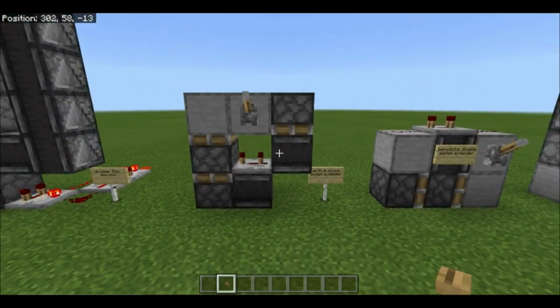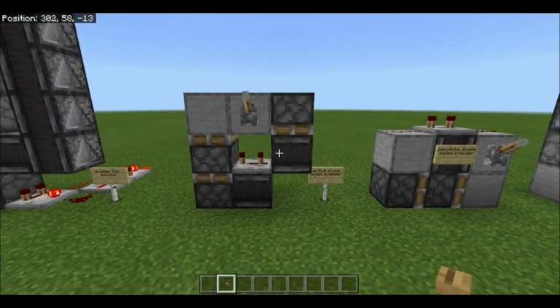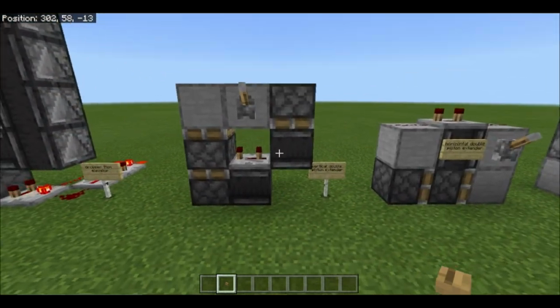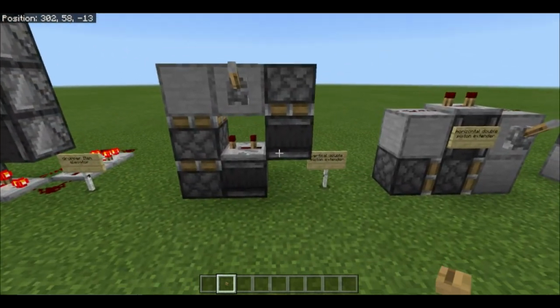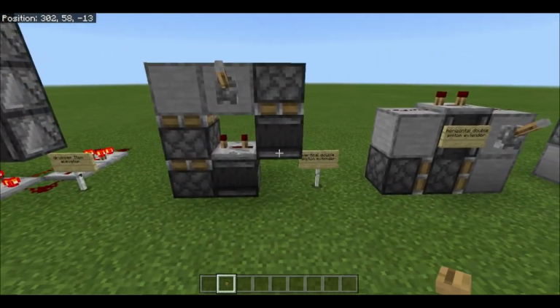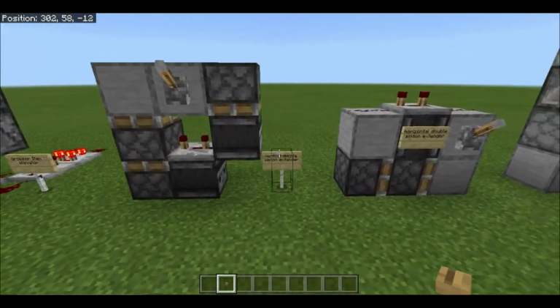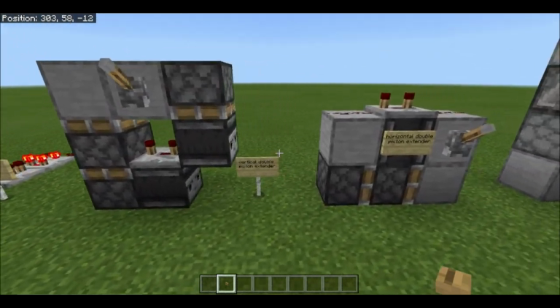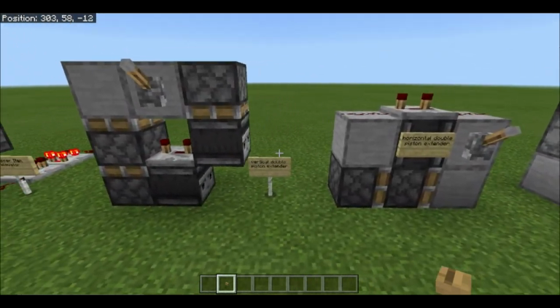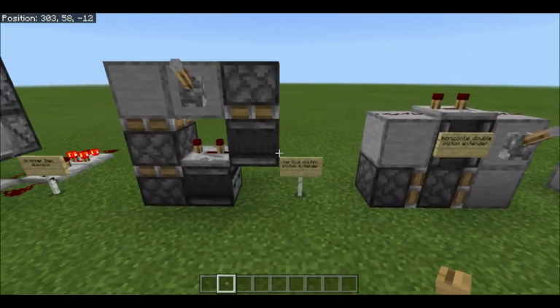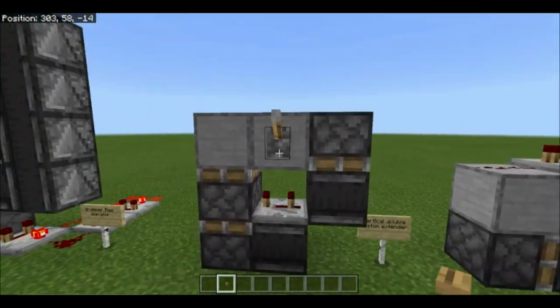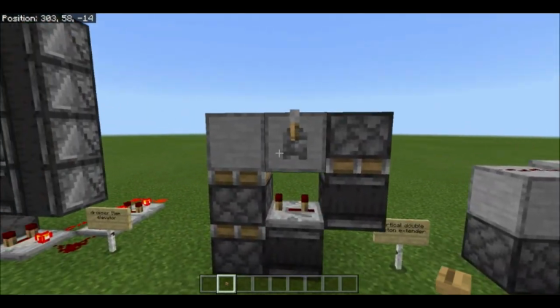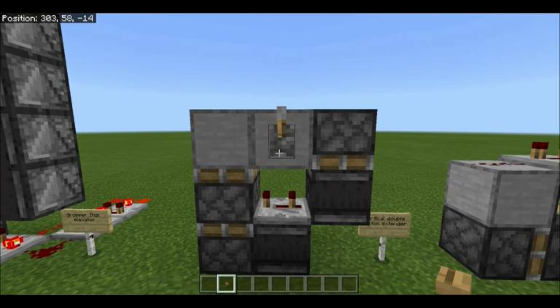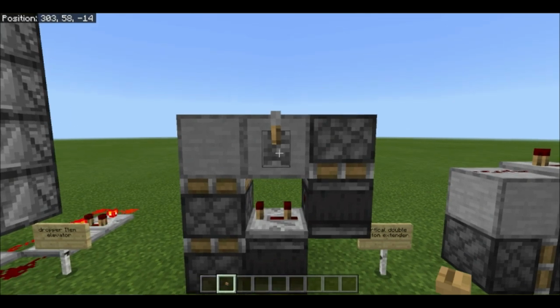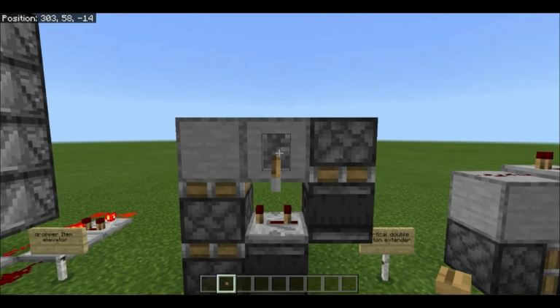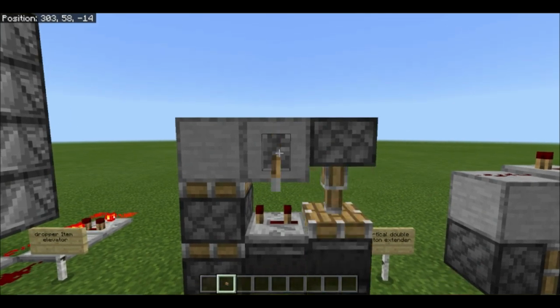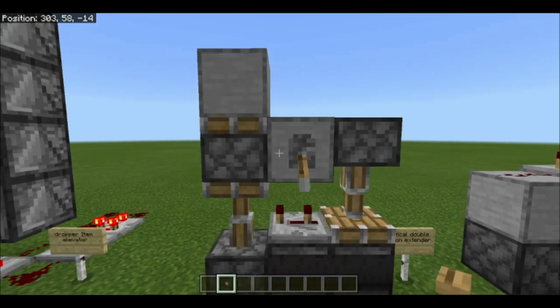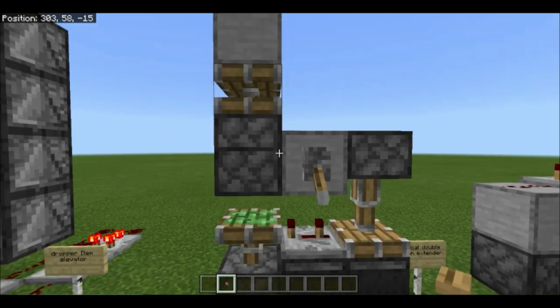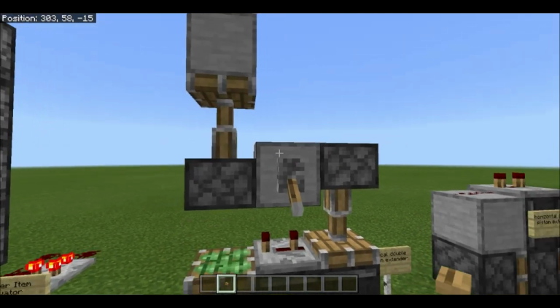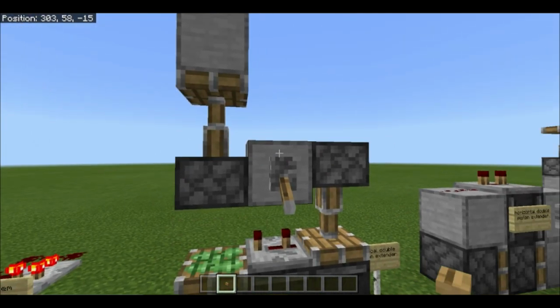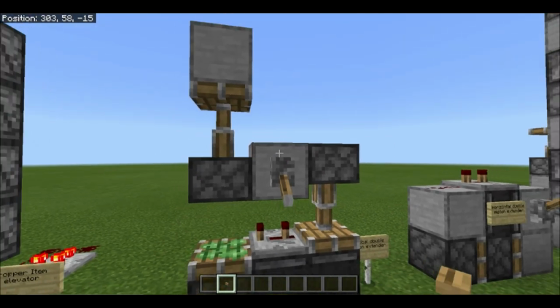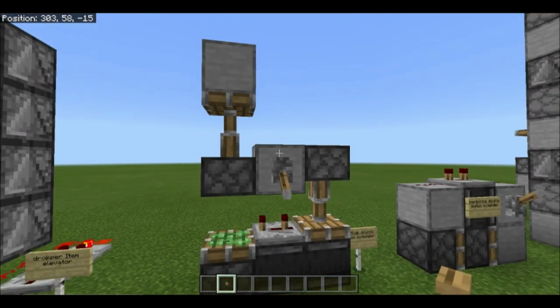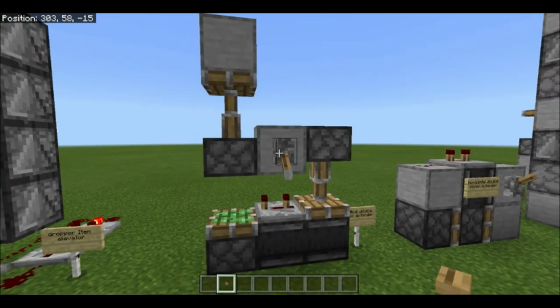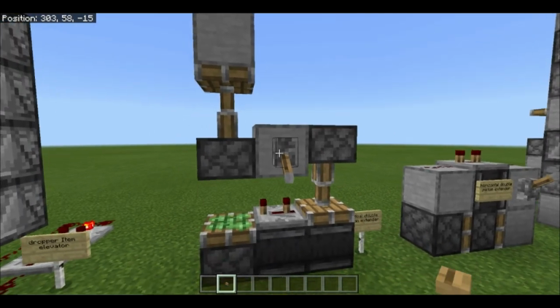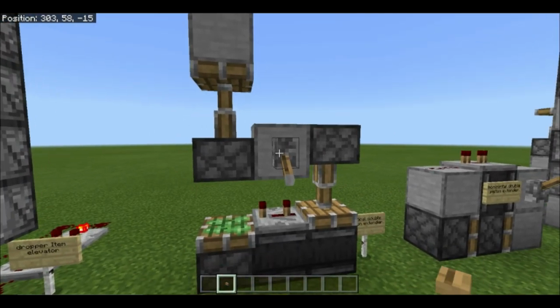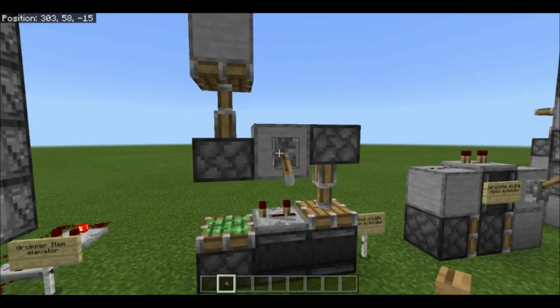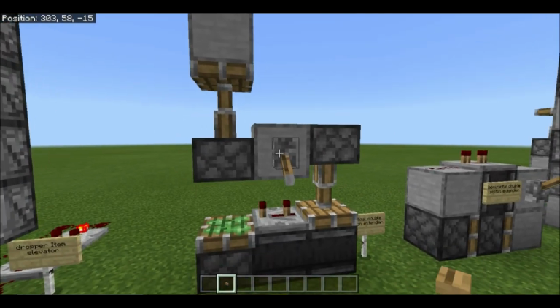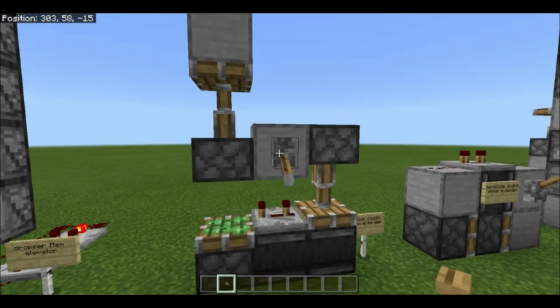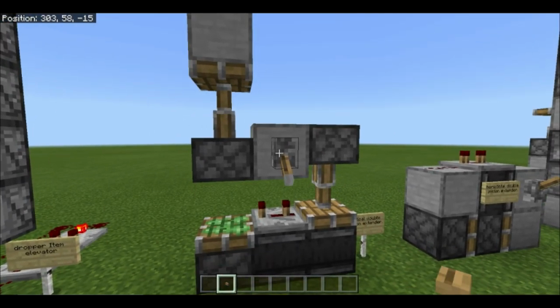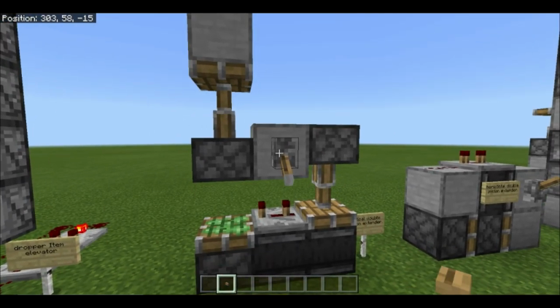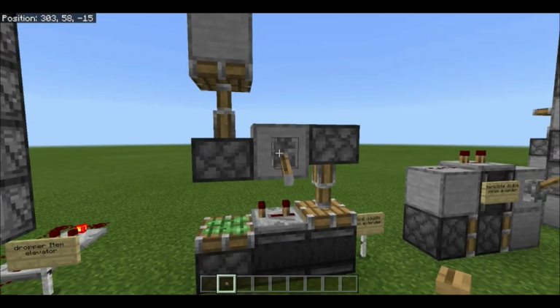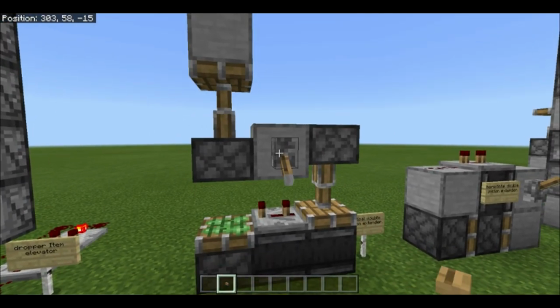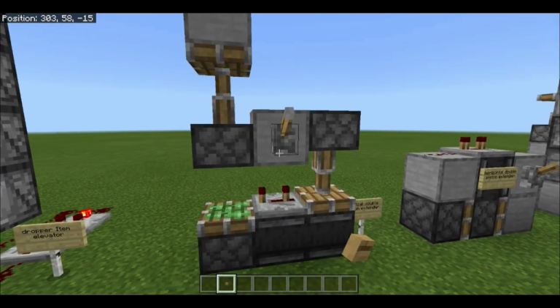Next we have the vertical double piston extender. This is actually designed by me — it's the smallest one on Bedrock Edition. It works really reliably and relatively fast too.